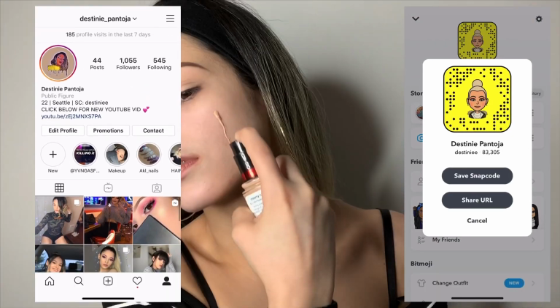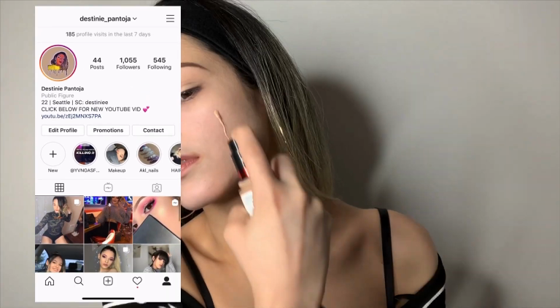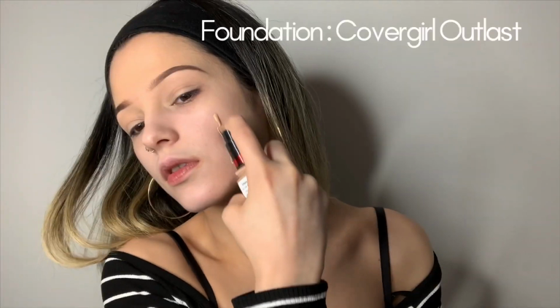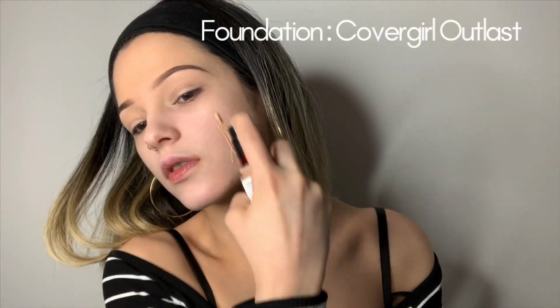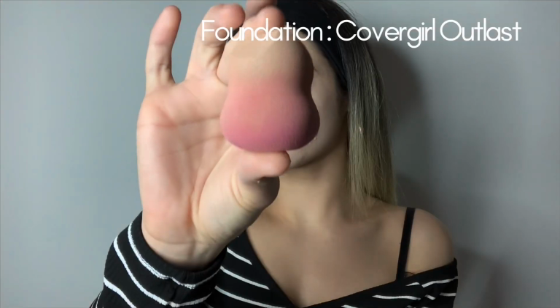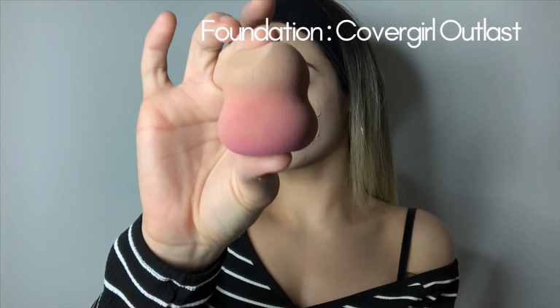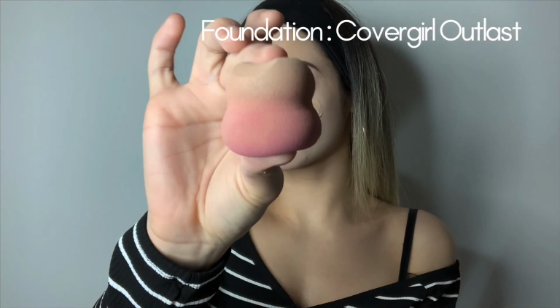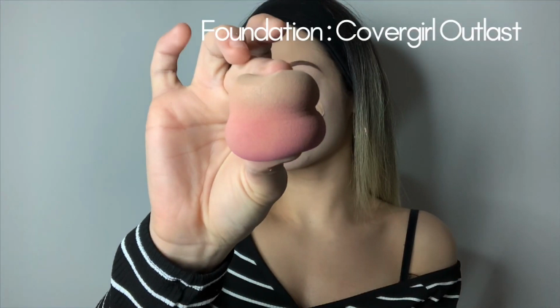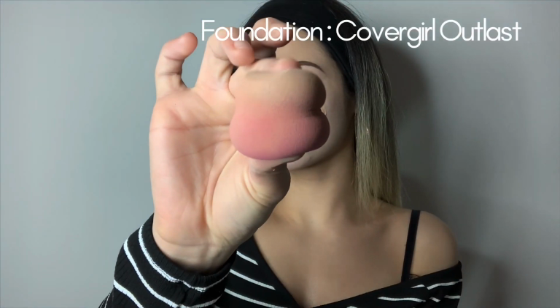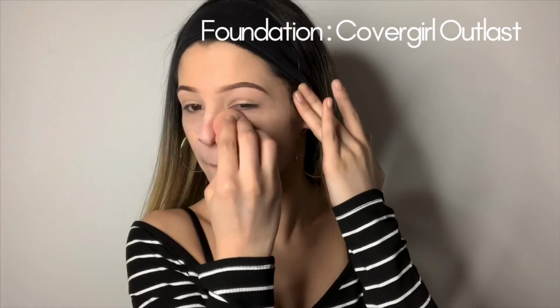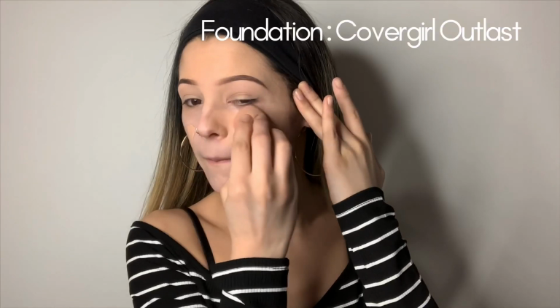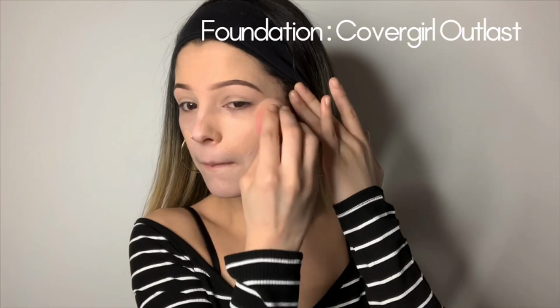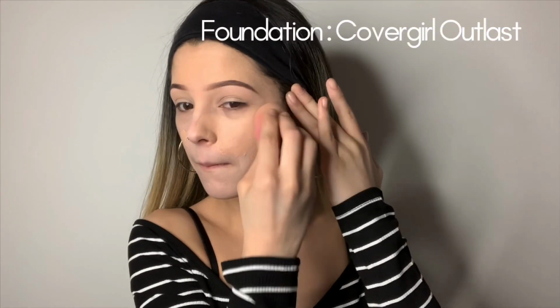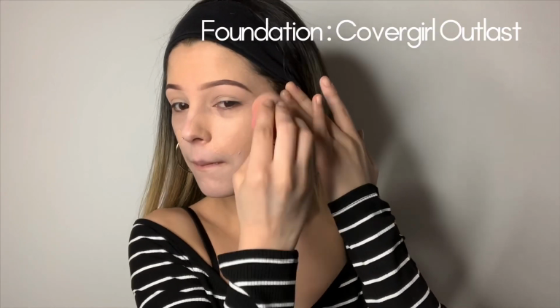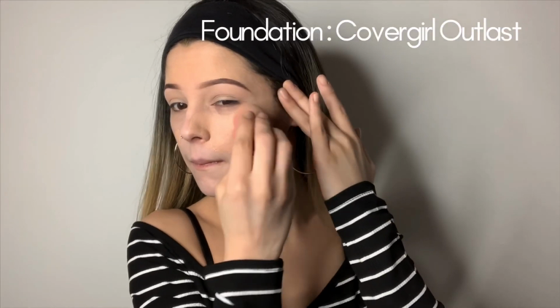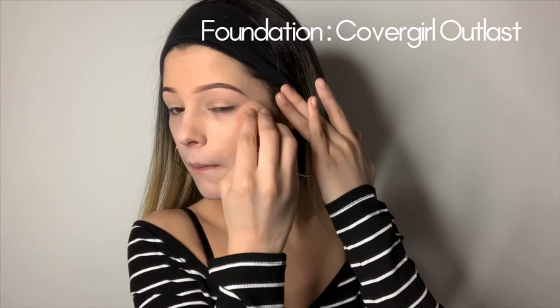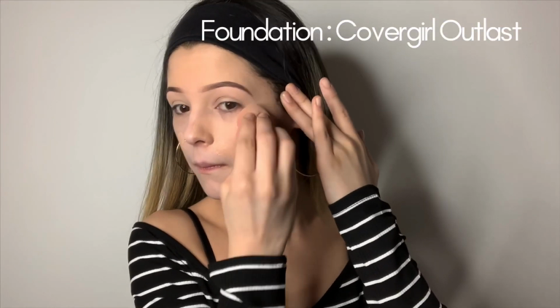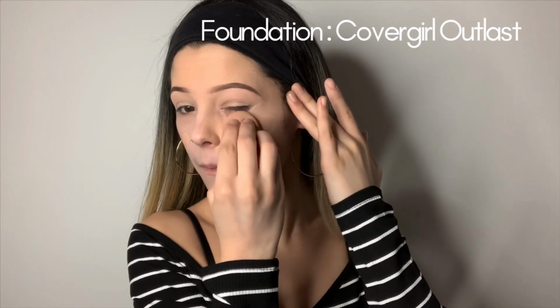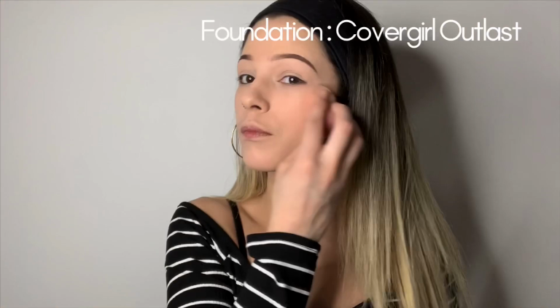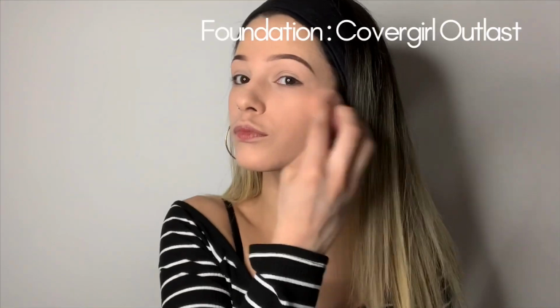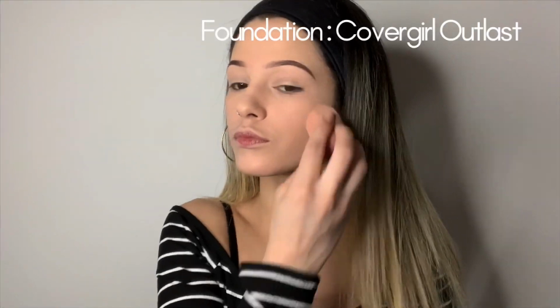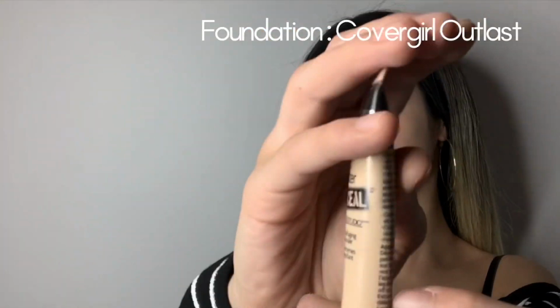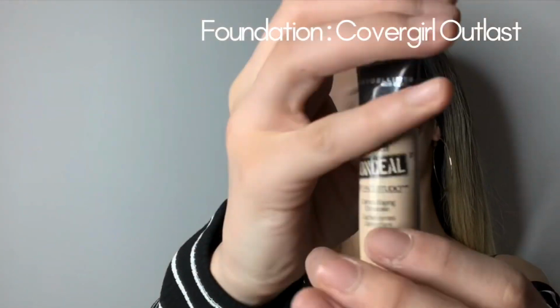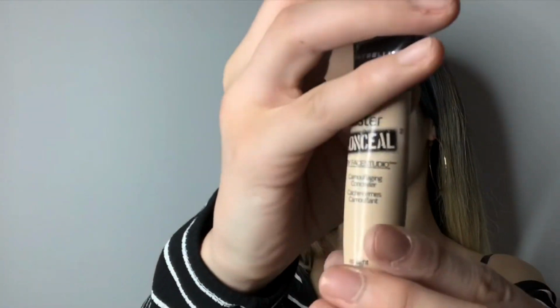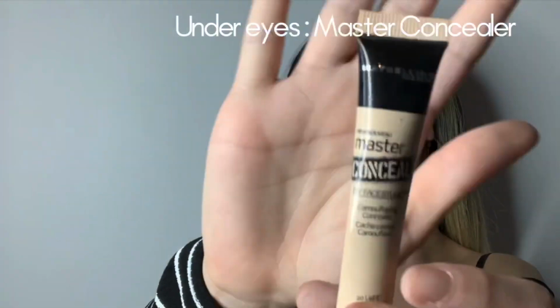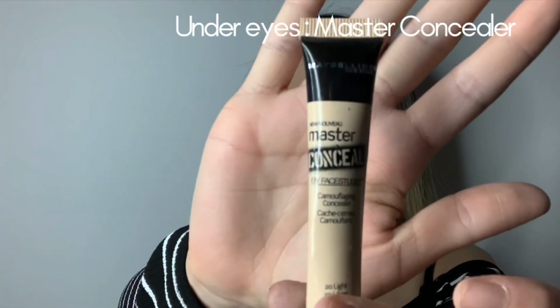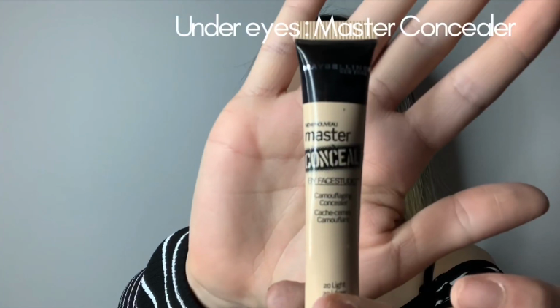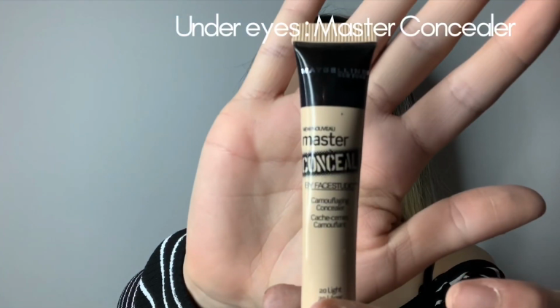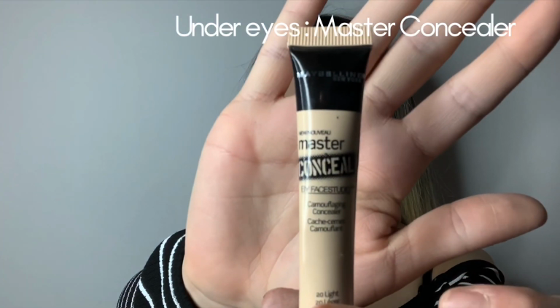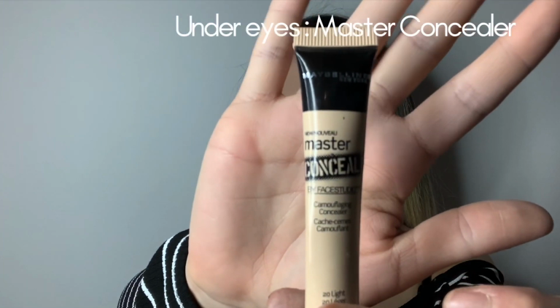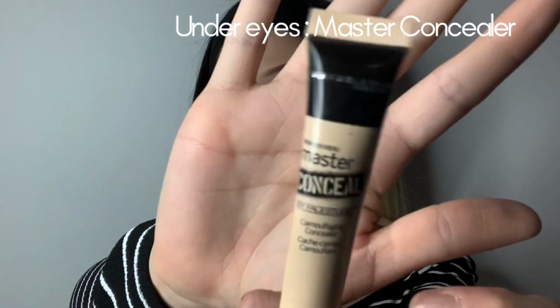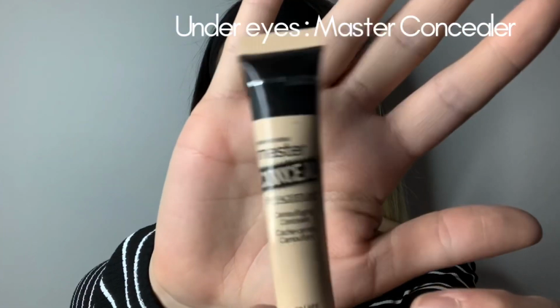Just like my last video, I'll be explaining more on the eyes, but I will have the products I'm using to set the face in the right corner for you.